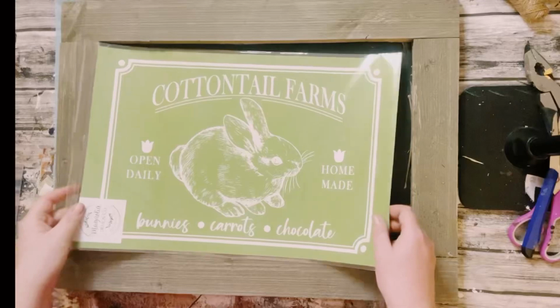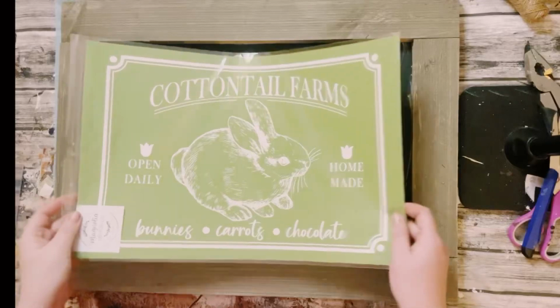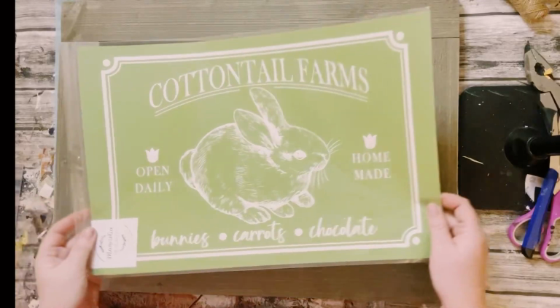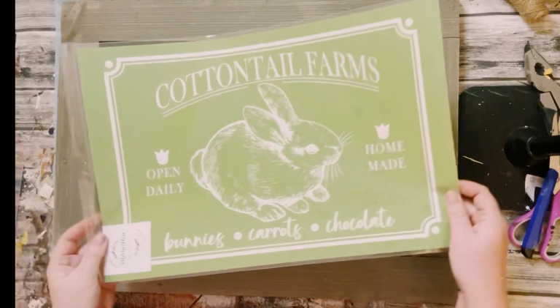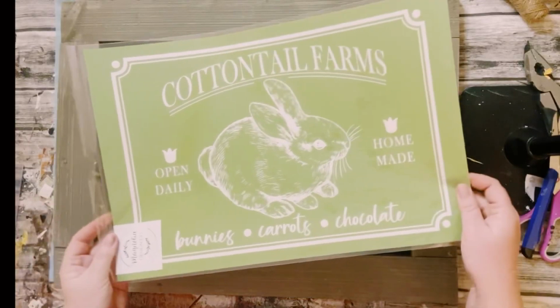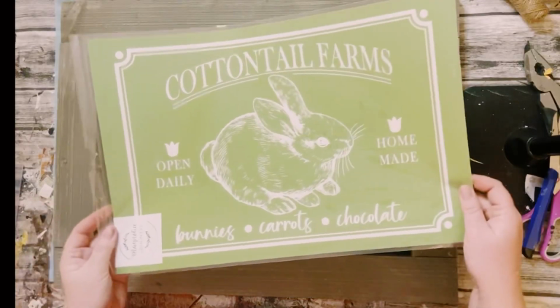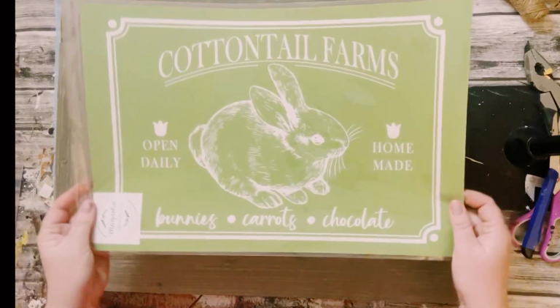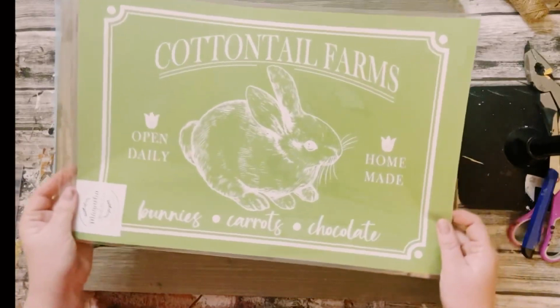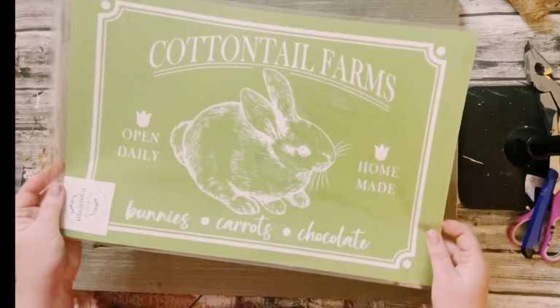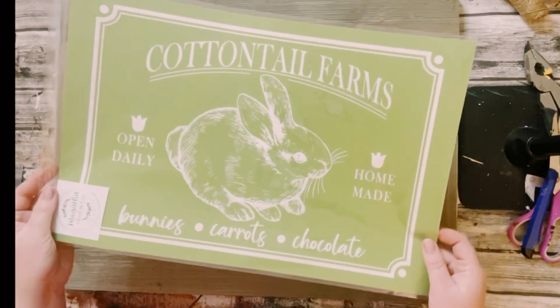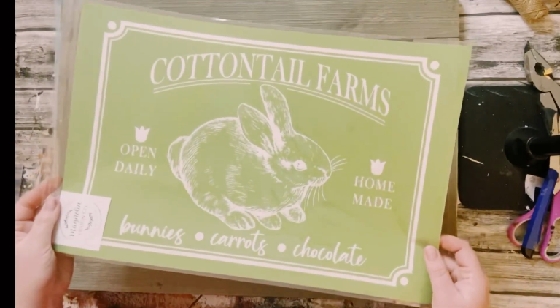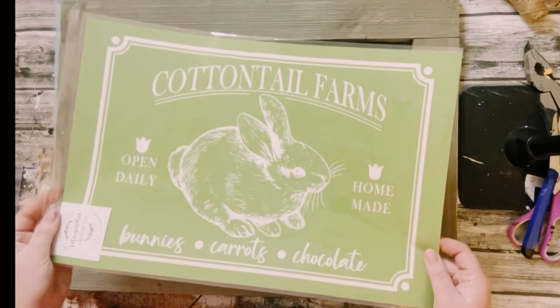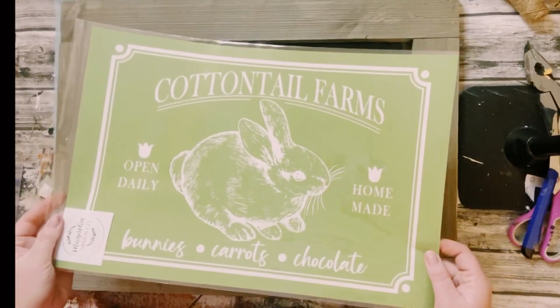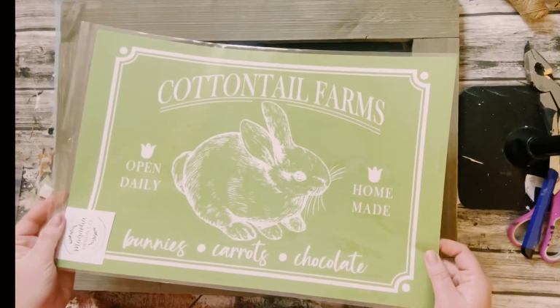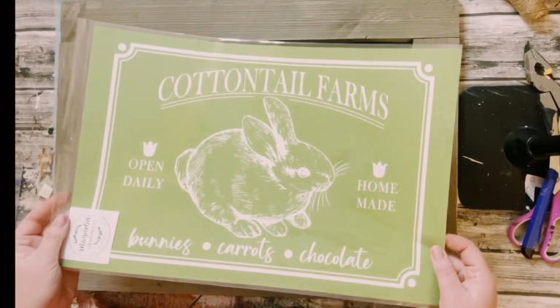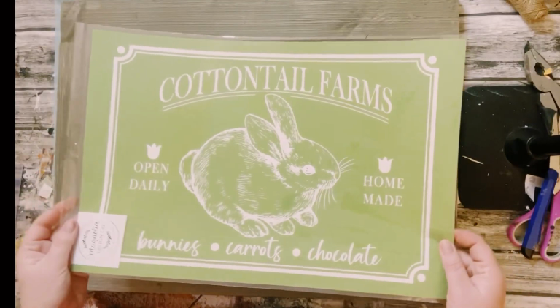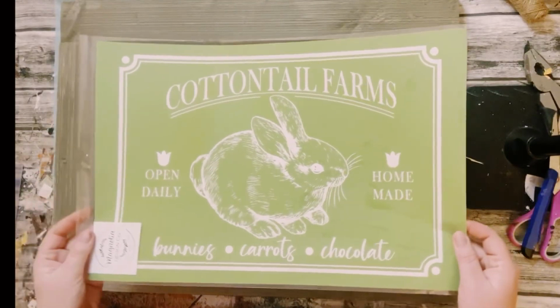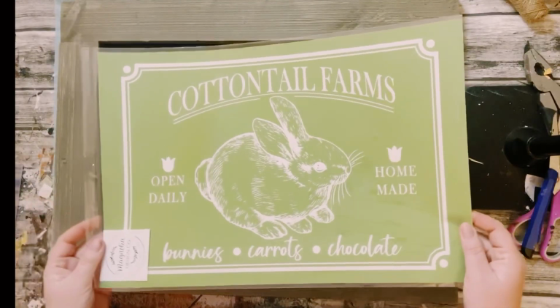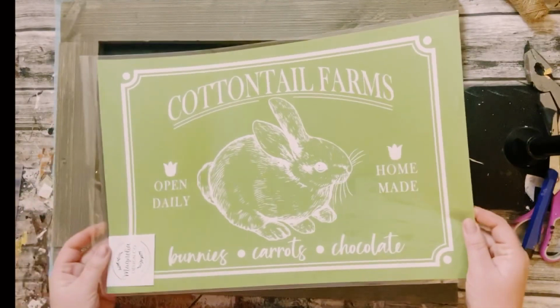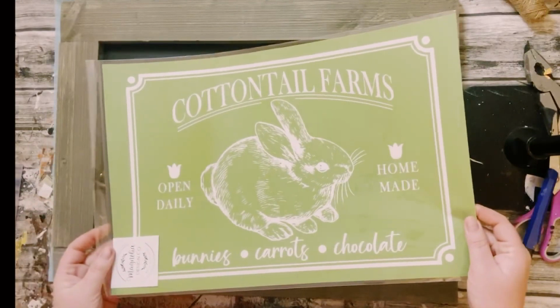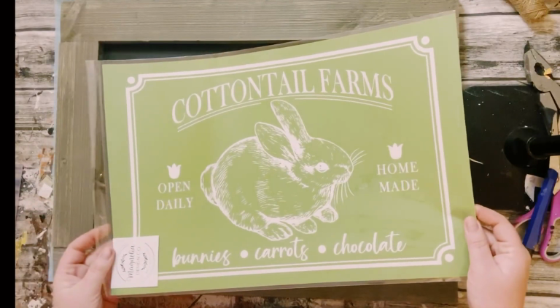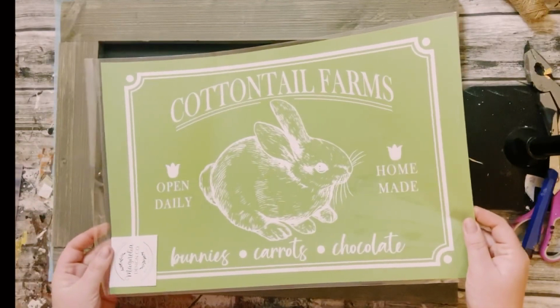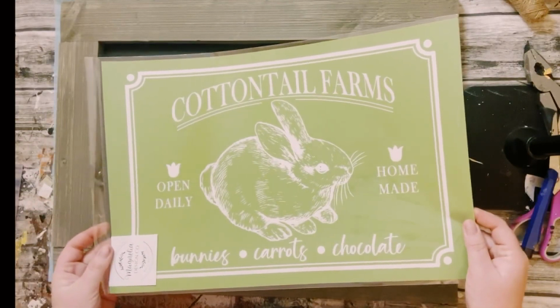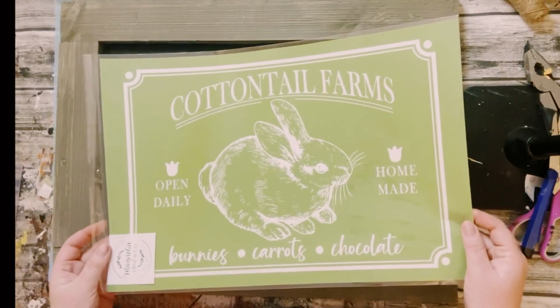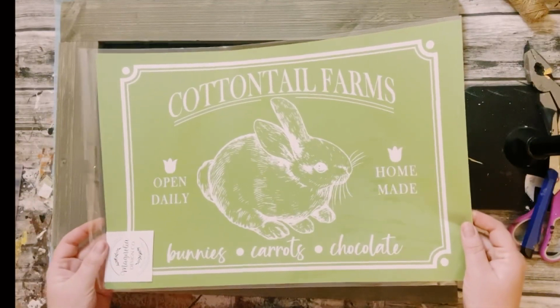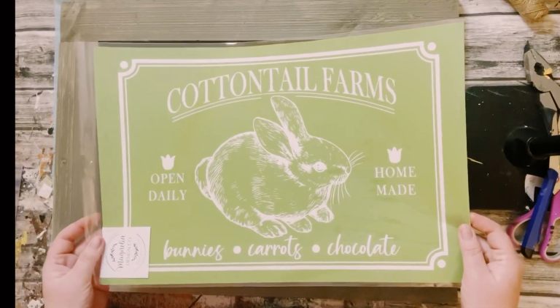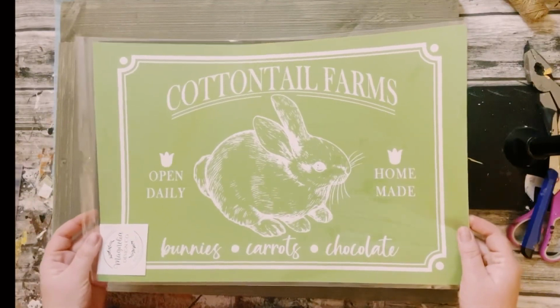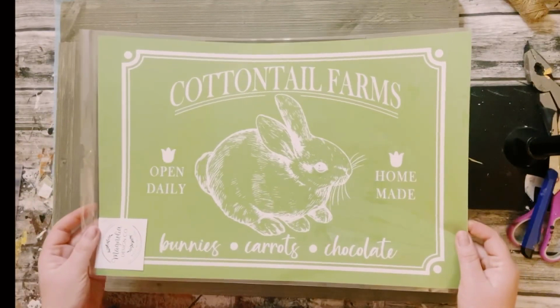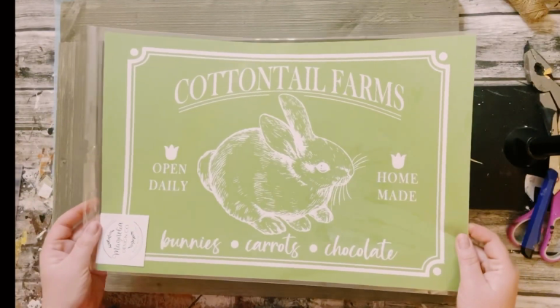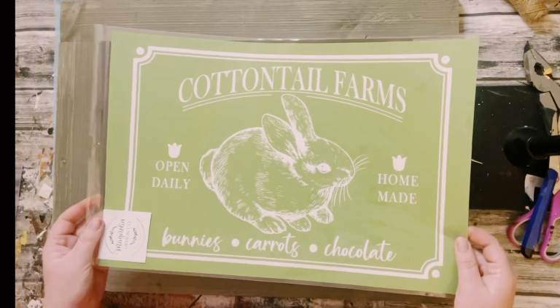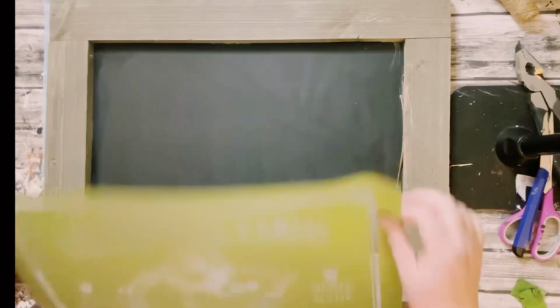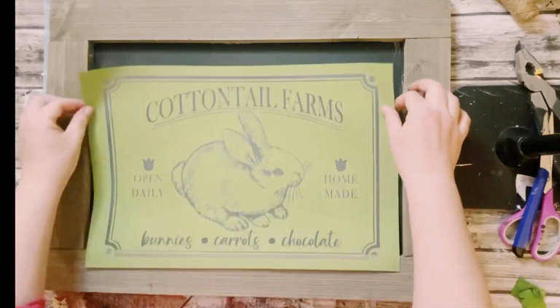In this video, I'm going to be showing you three easy projects using this one stencil.